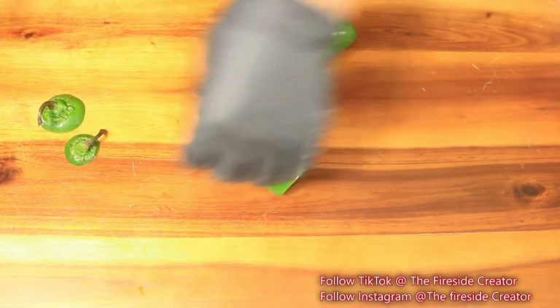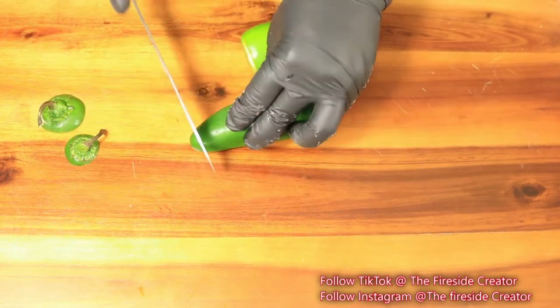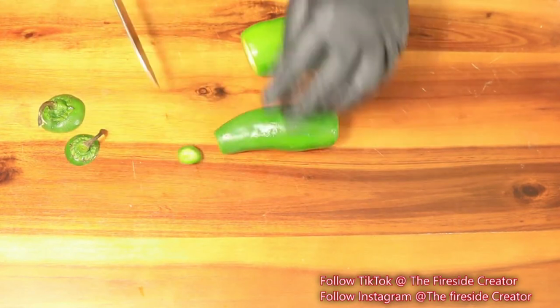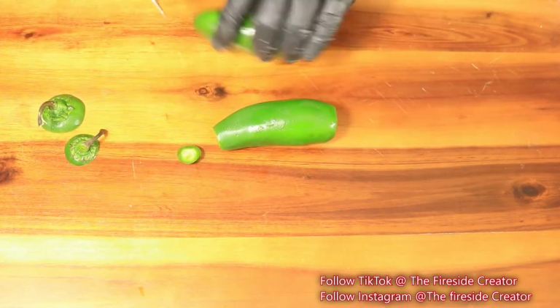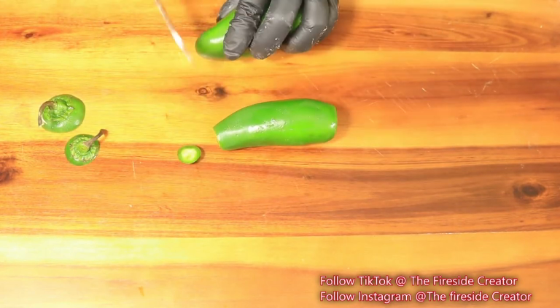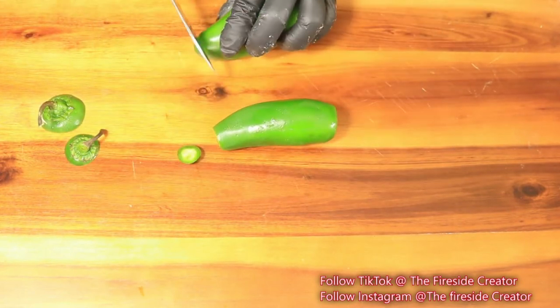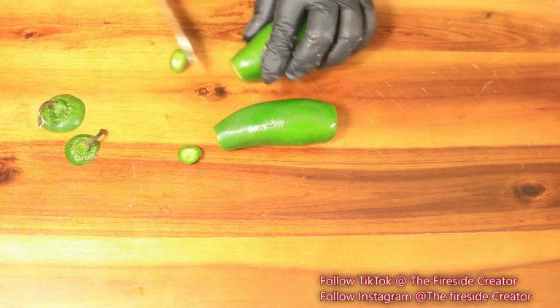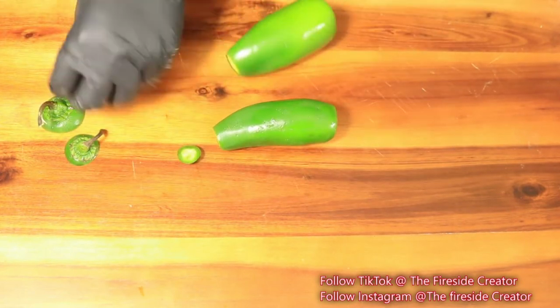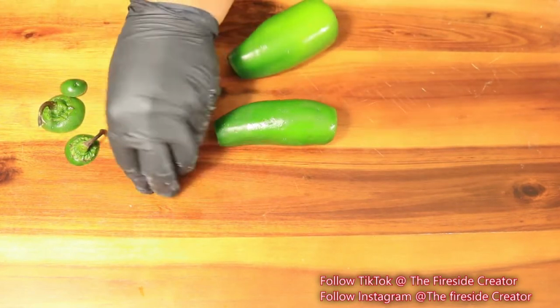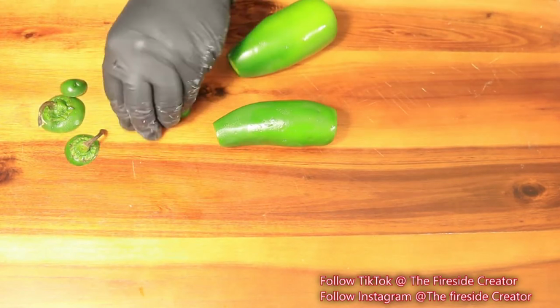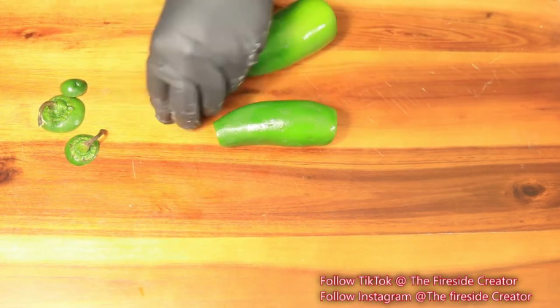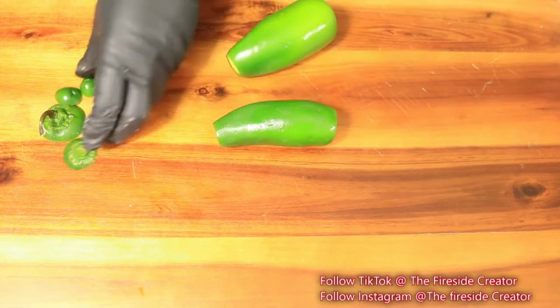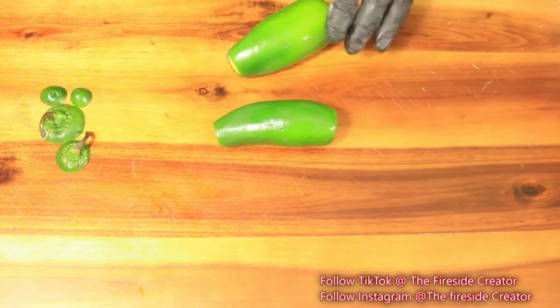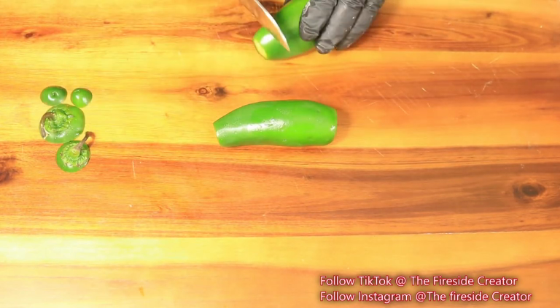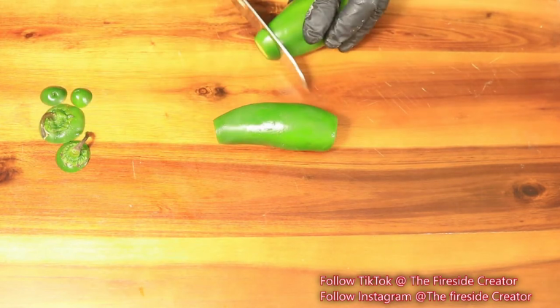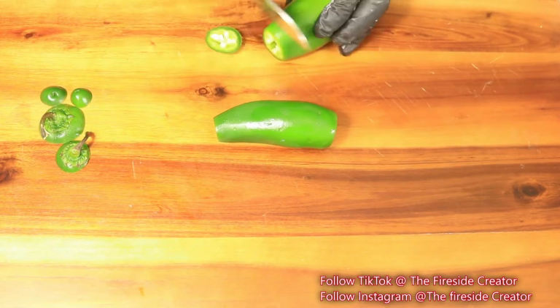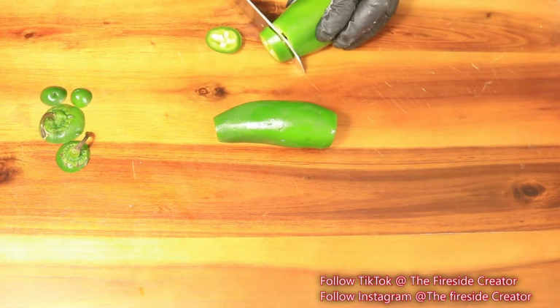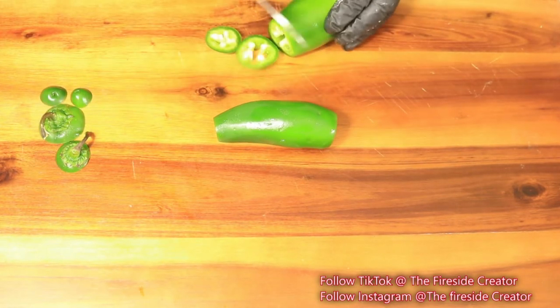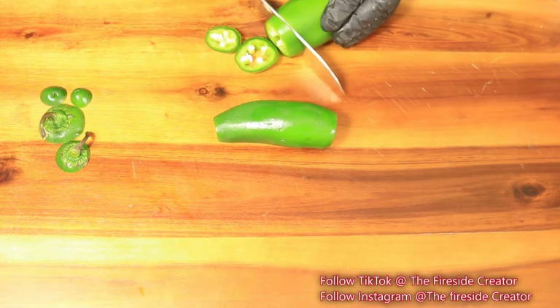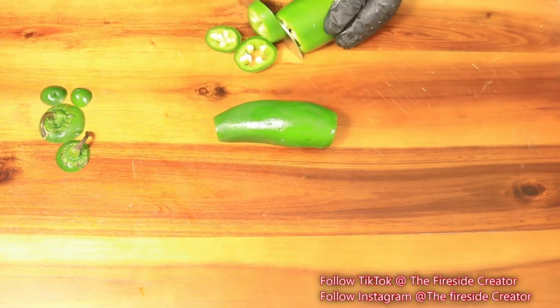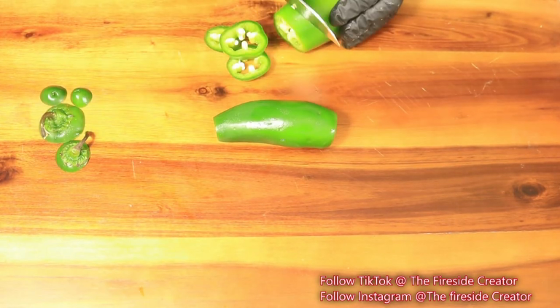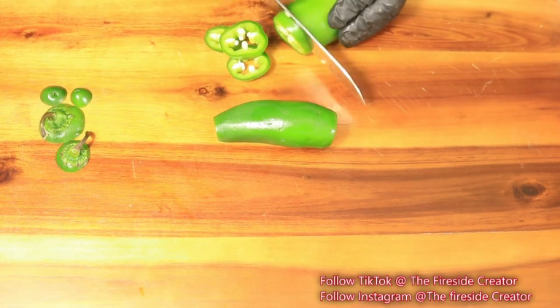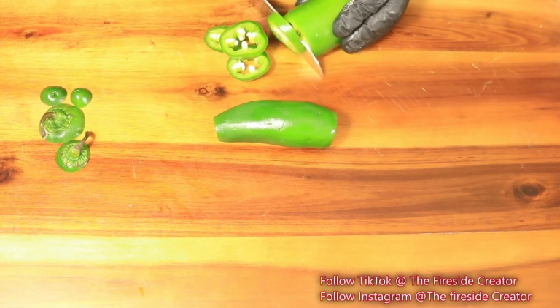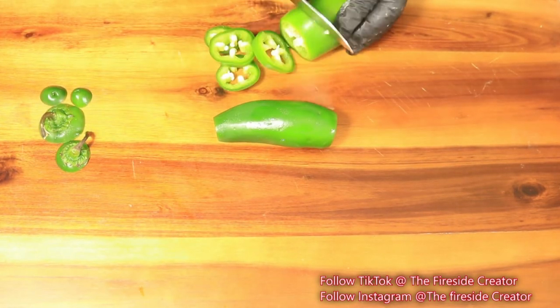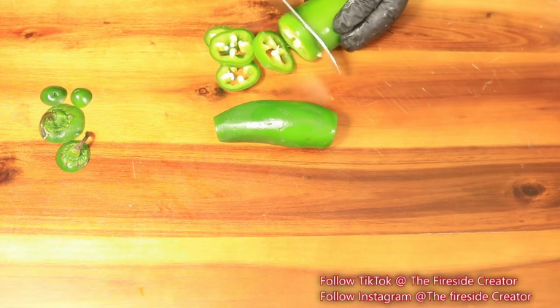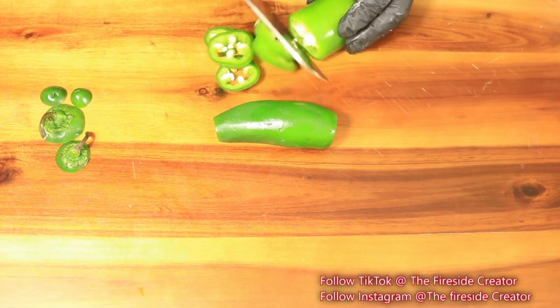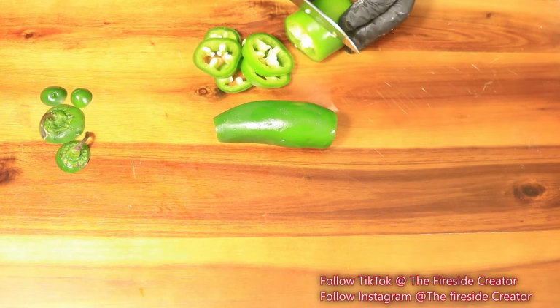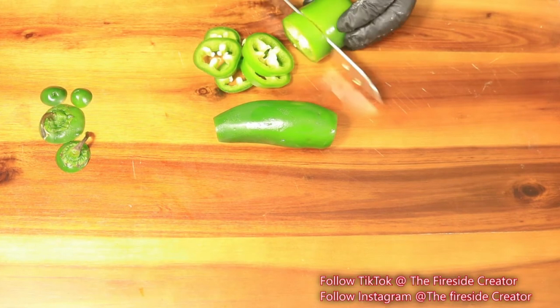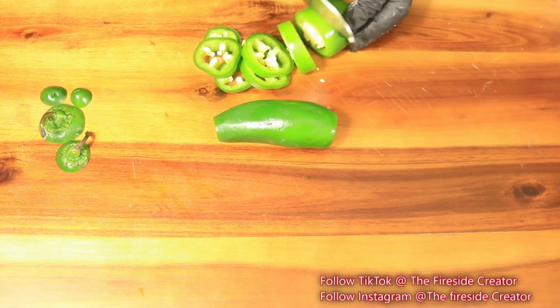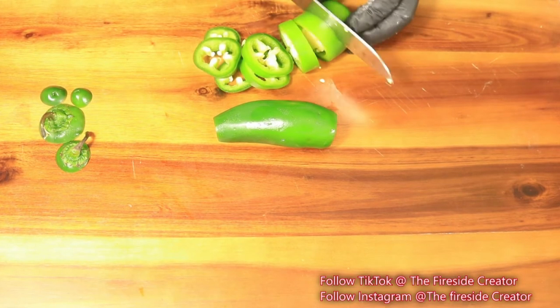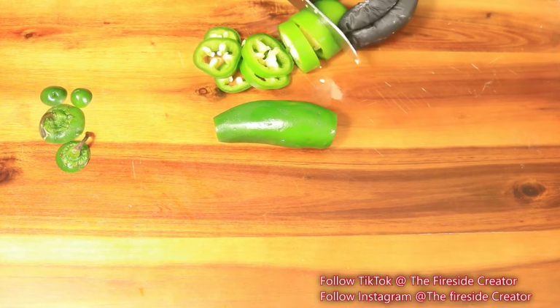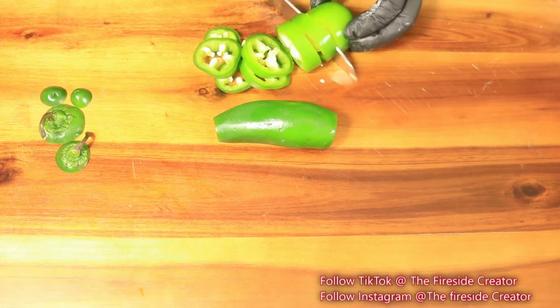To add some heat to this boil, I'm cutting up these jalapeños so I can add them in with the rest of the ingredients.